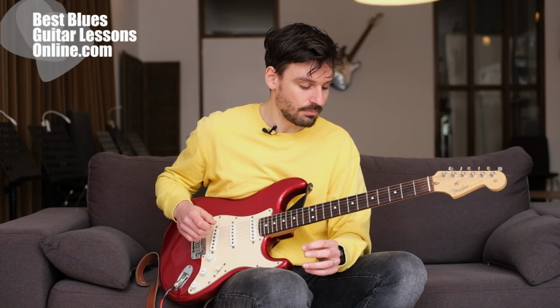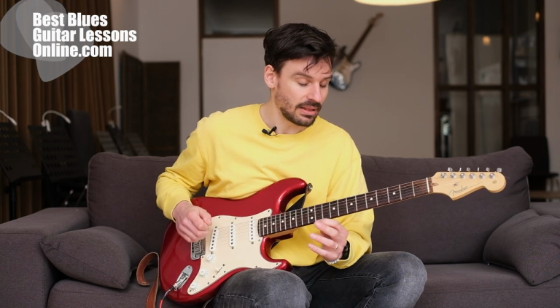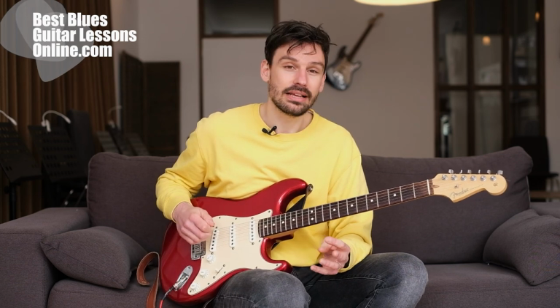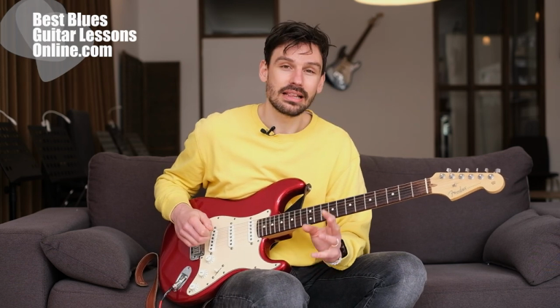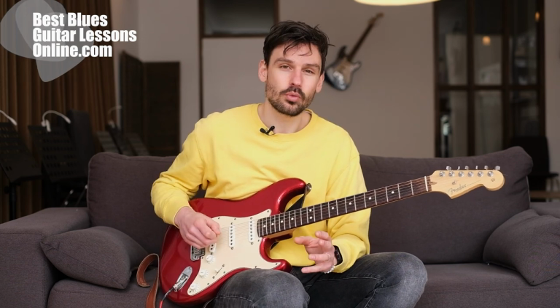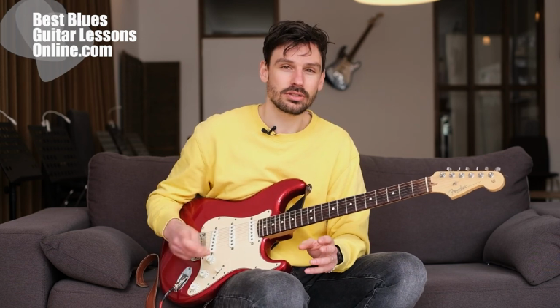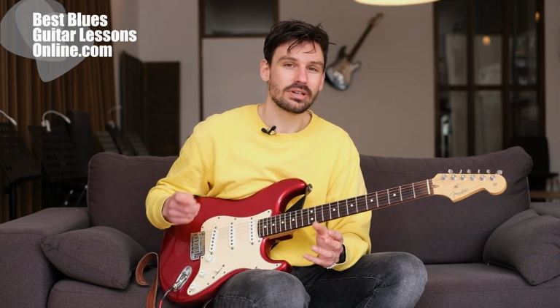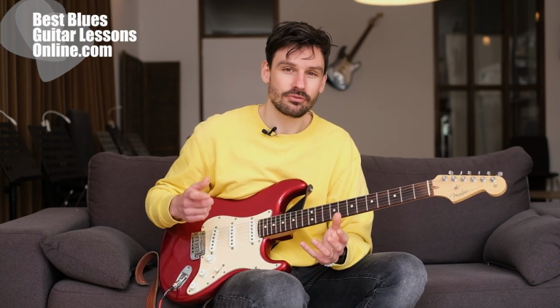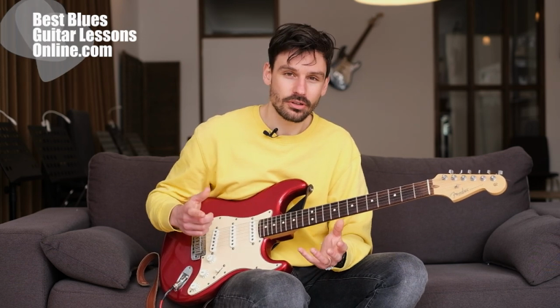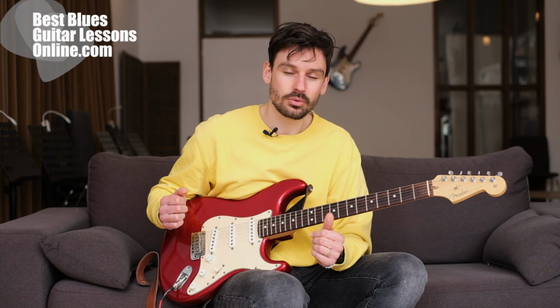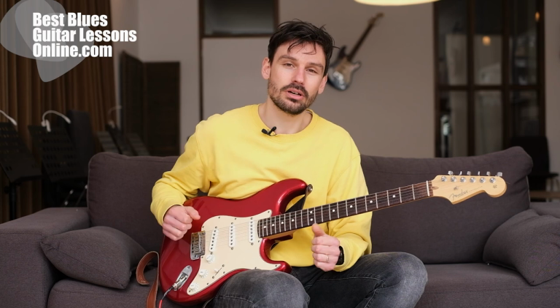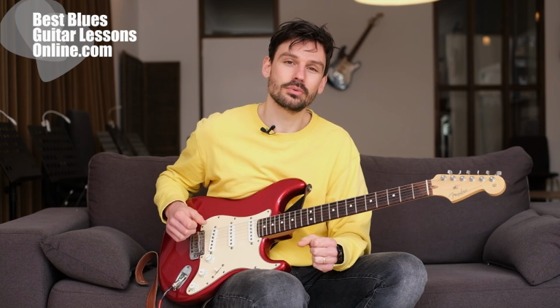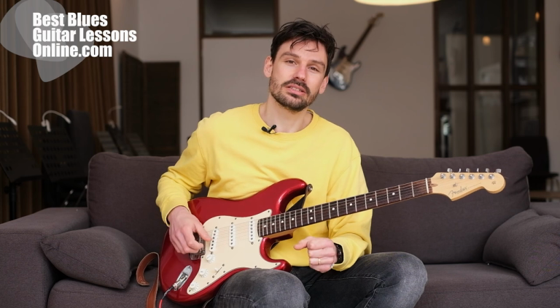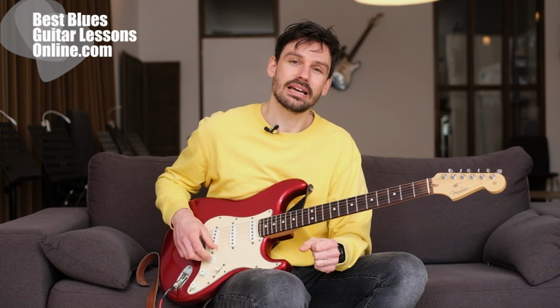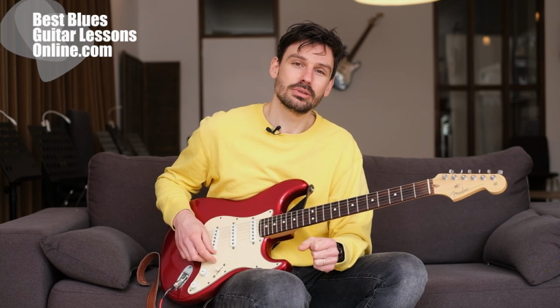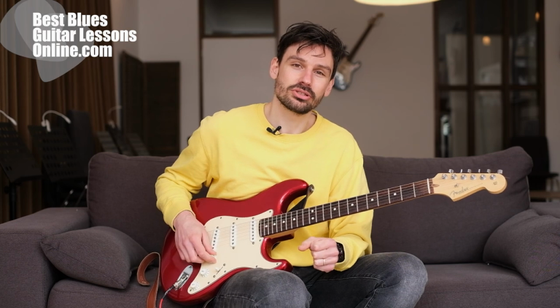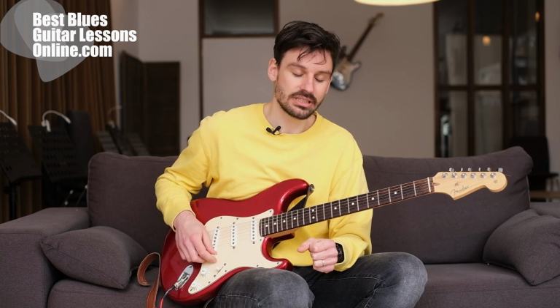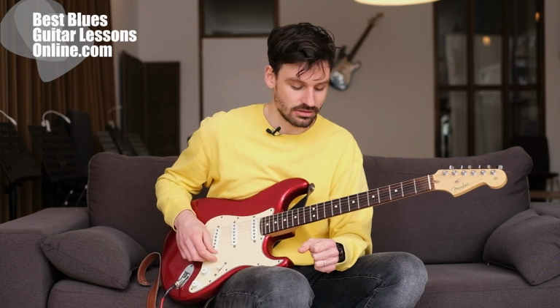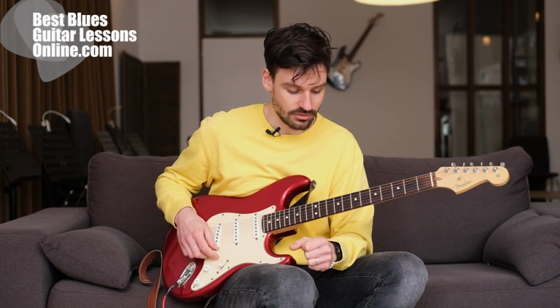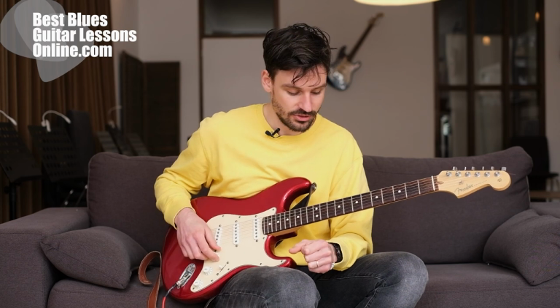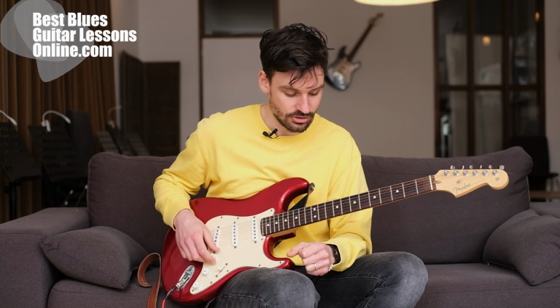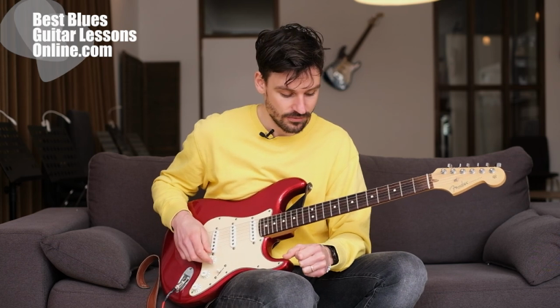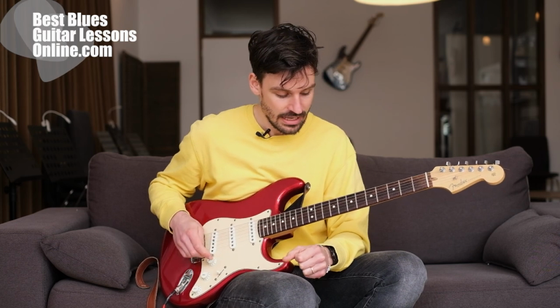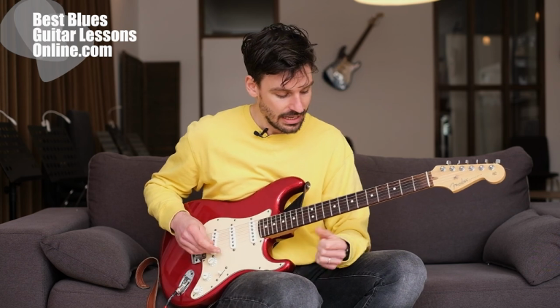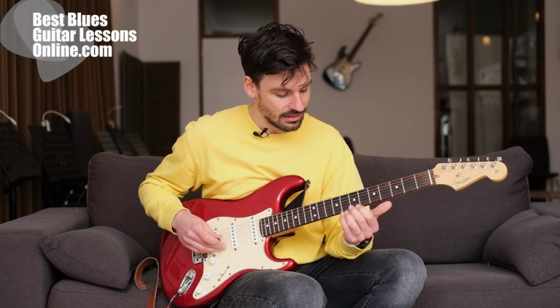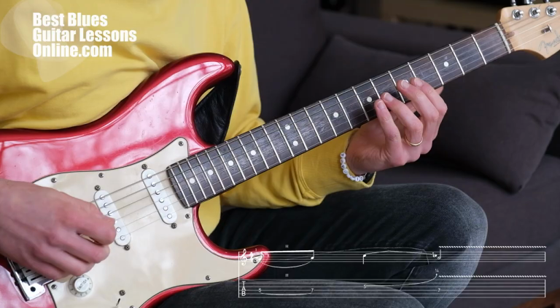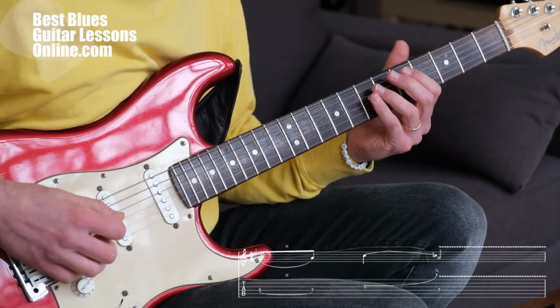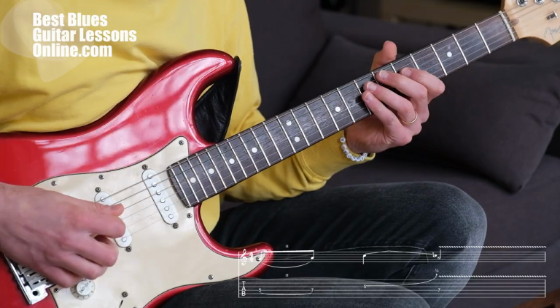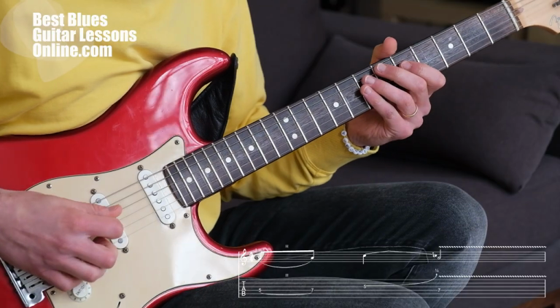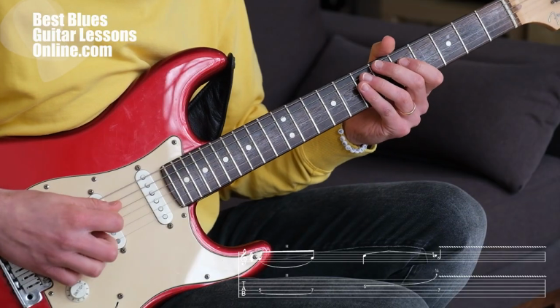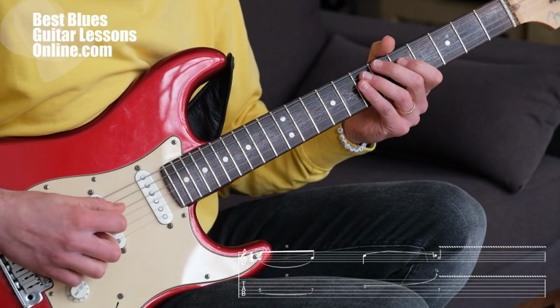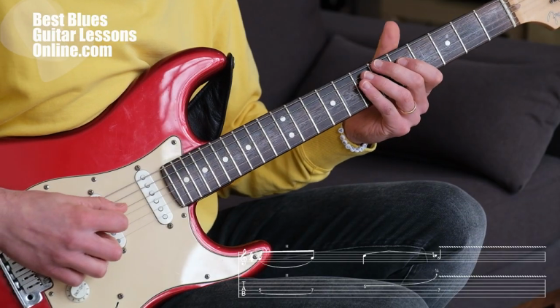I'll play lick 1. You can follow along with the tablature here on the video. And lick 1 goes like this.